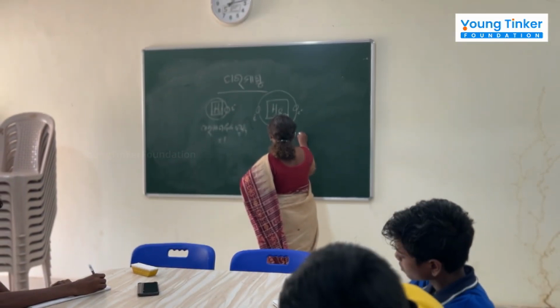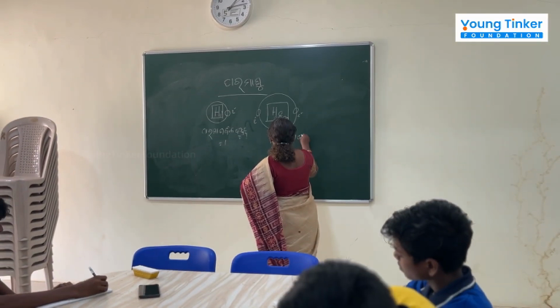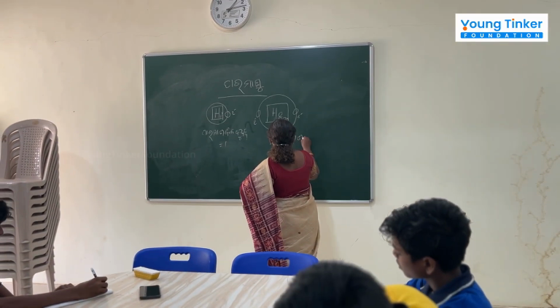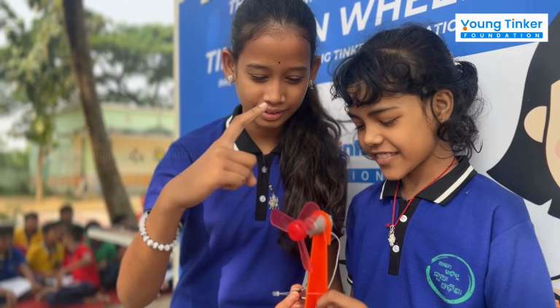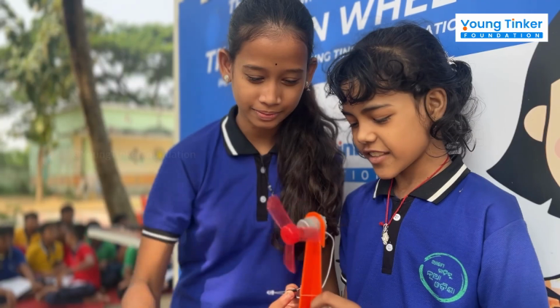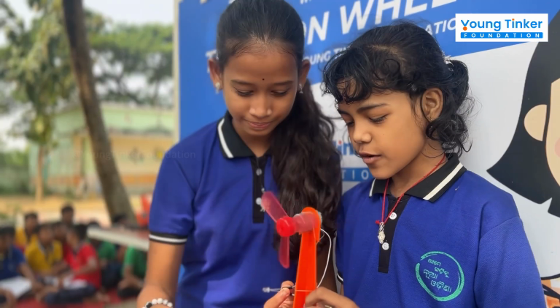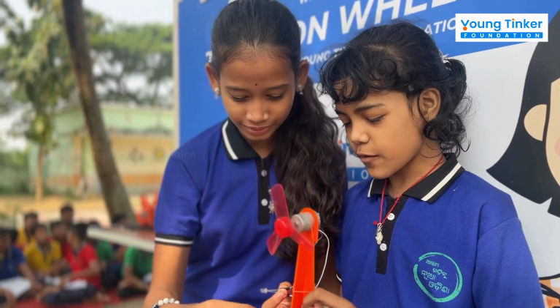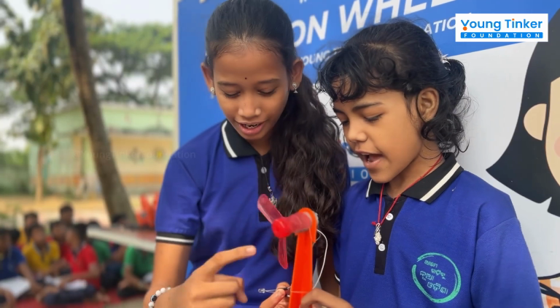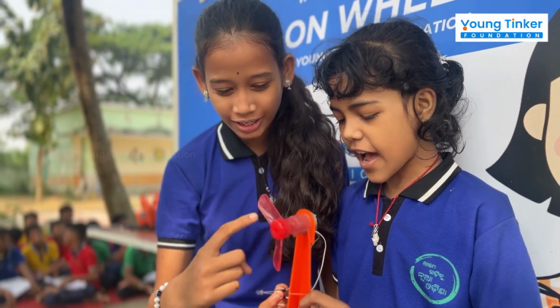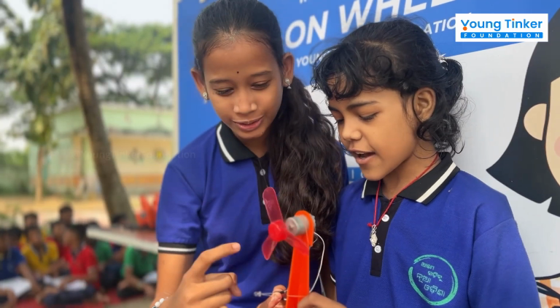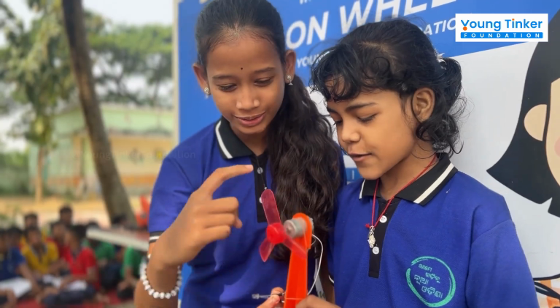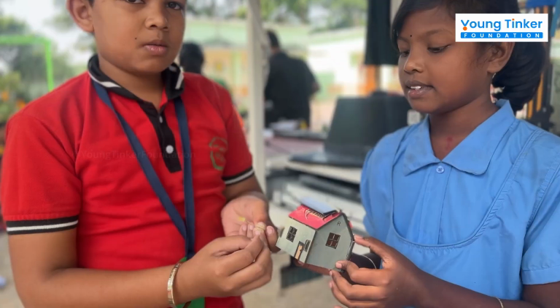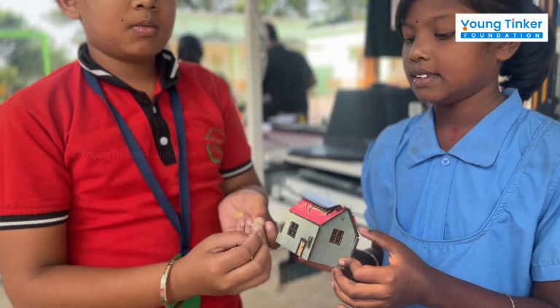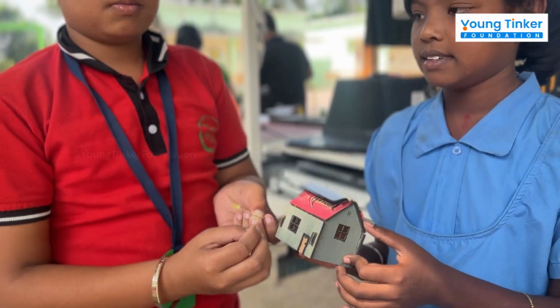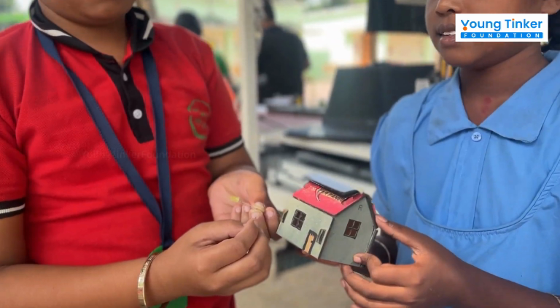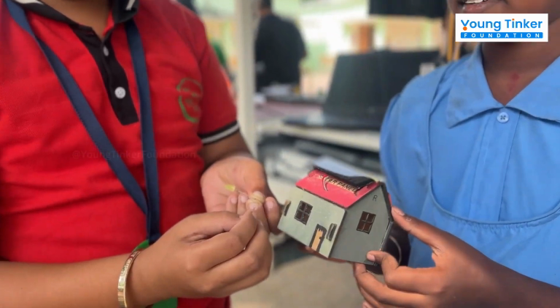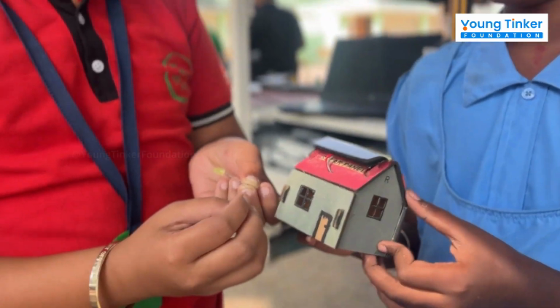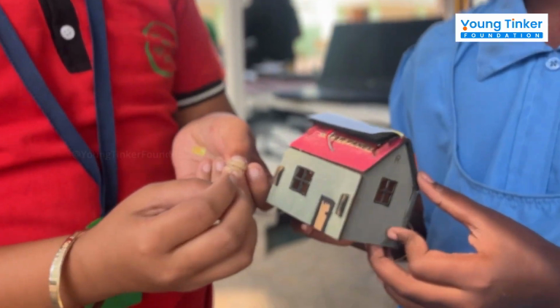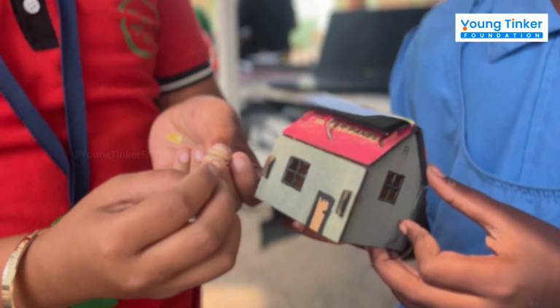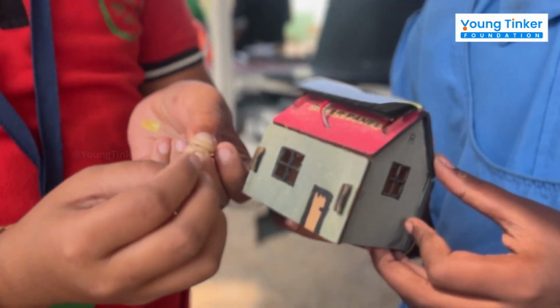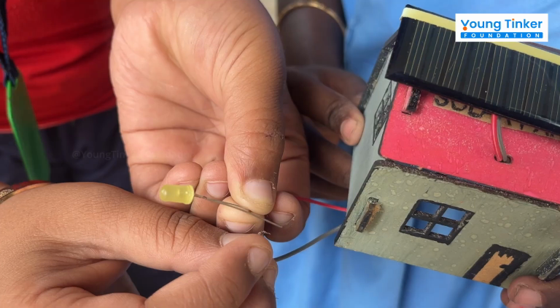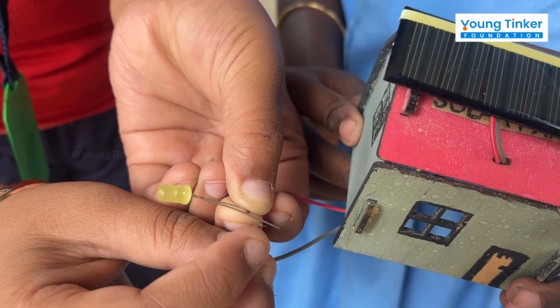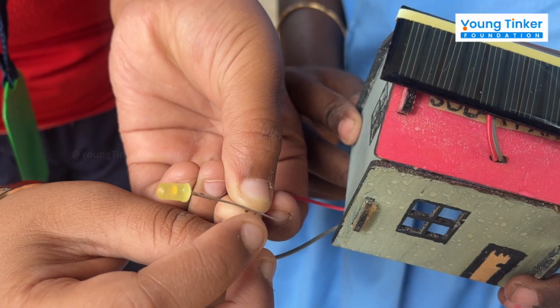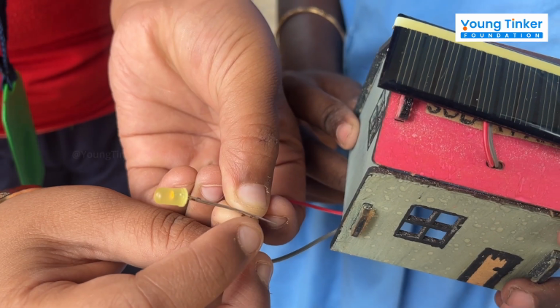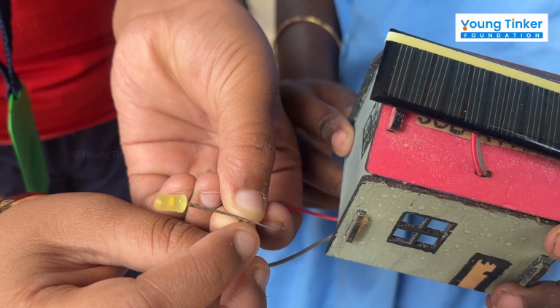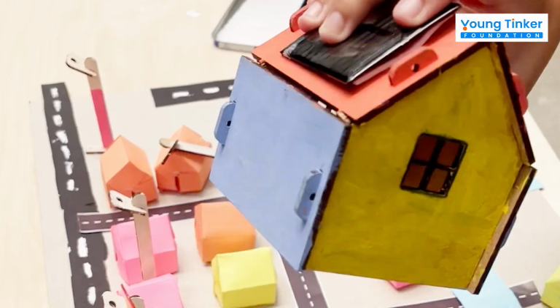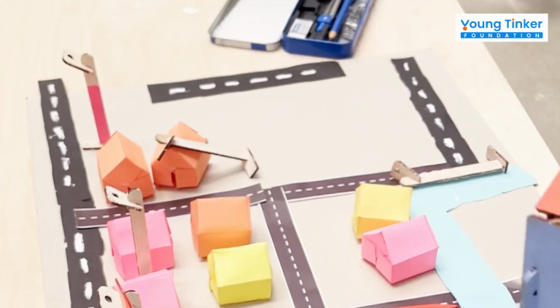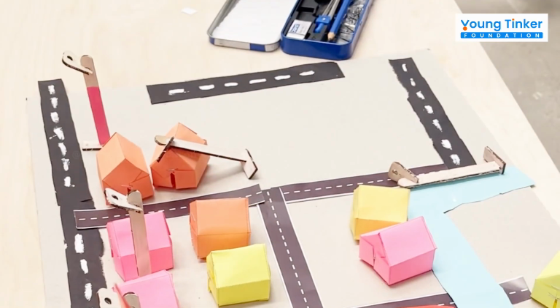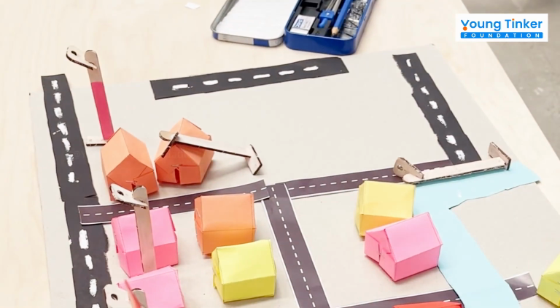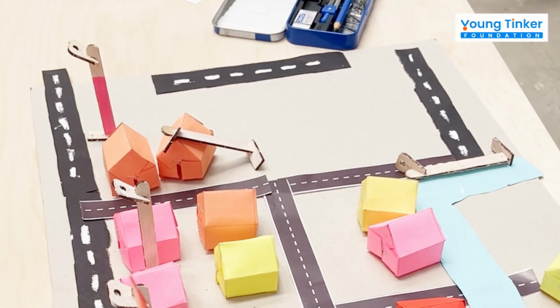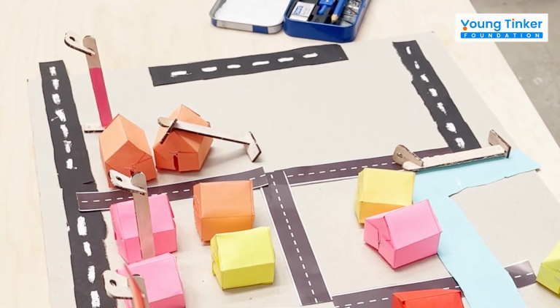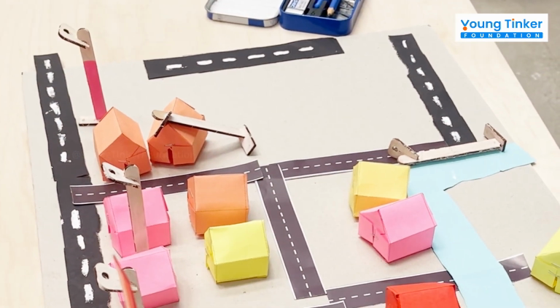From building windmills to creating solar-powered houses, students design their own cities and villages, learning how things work.